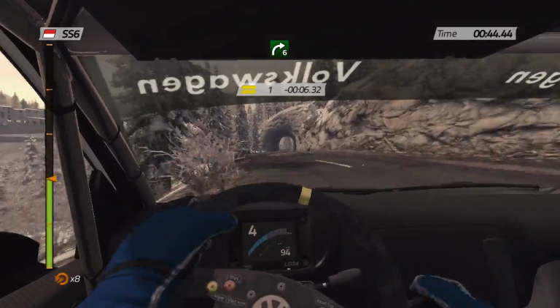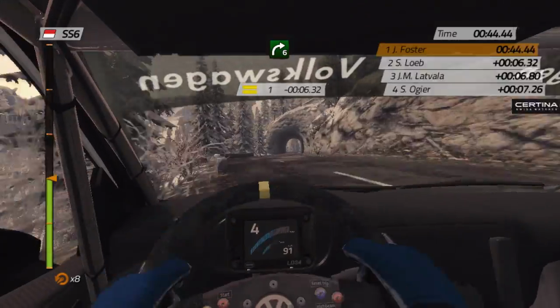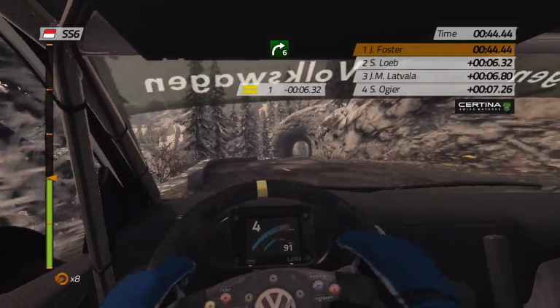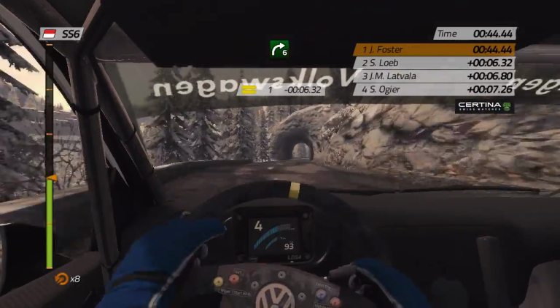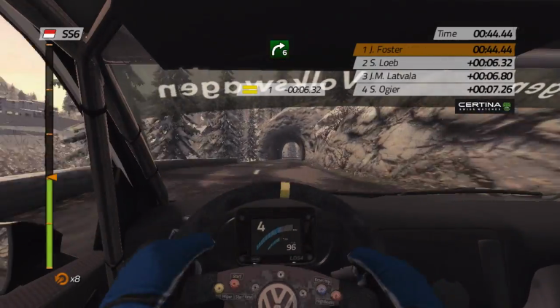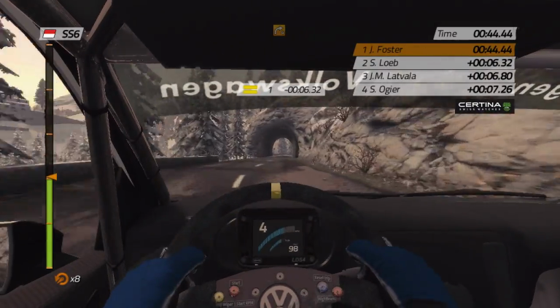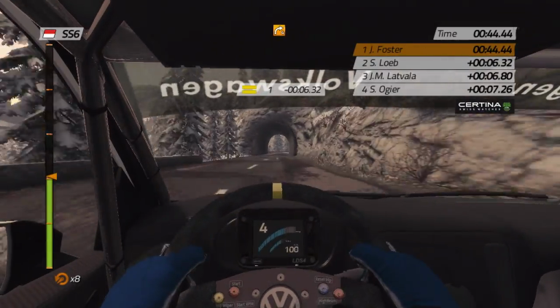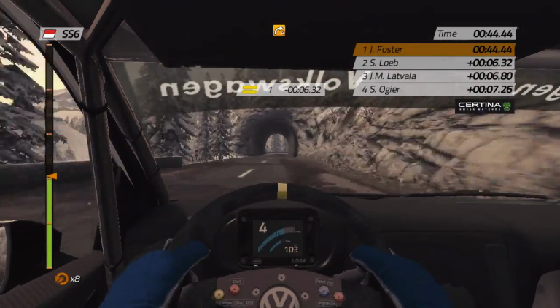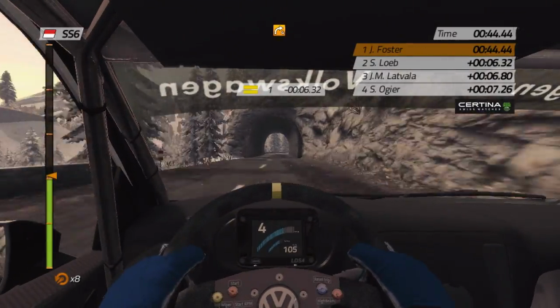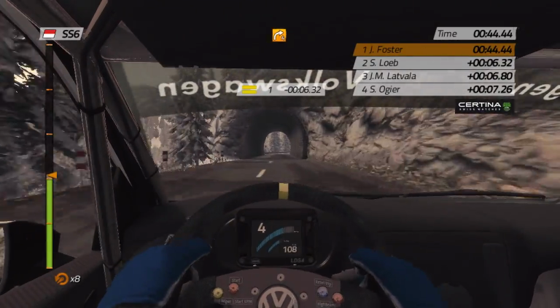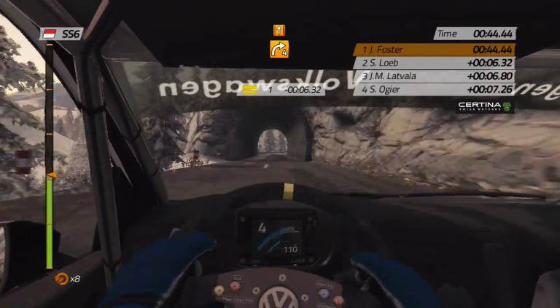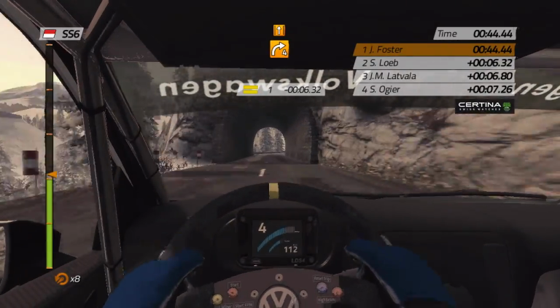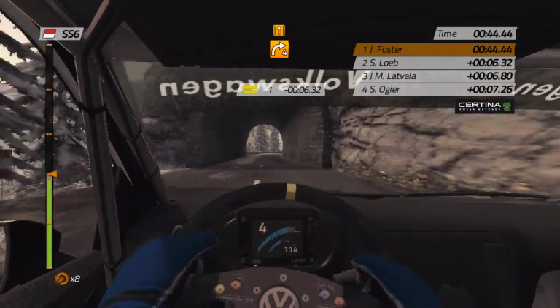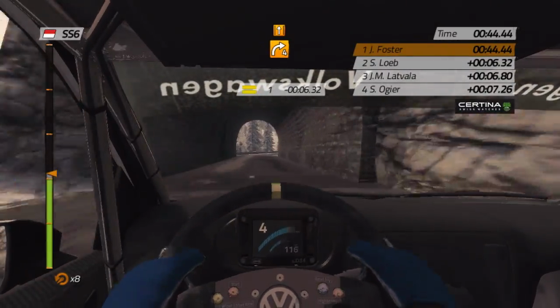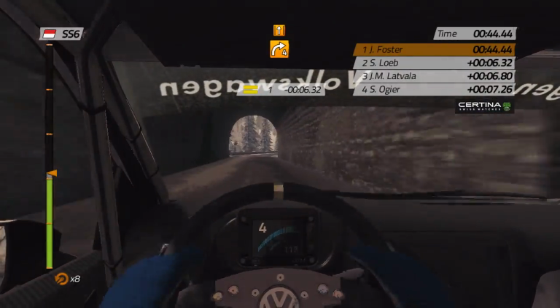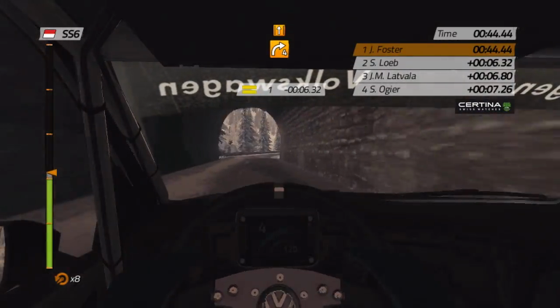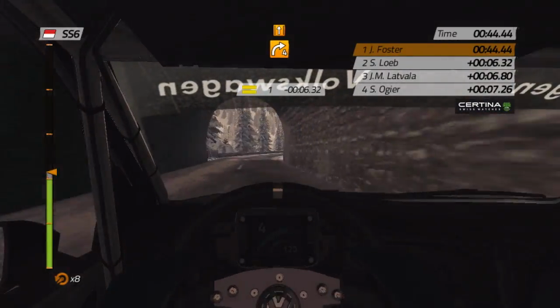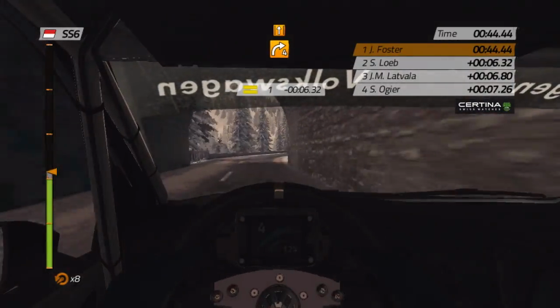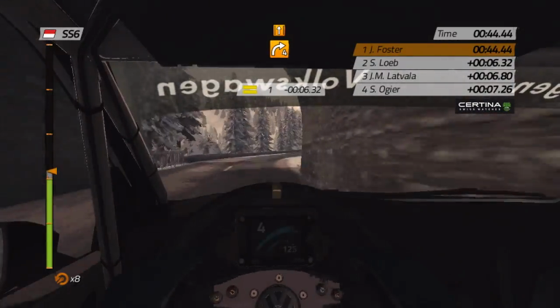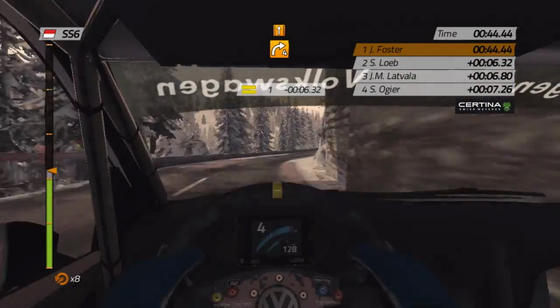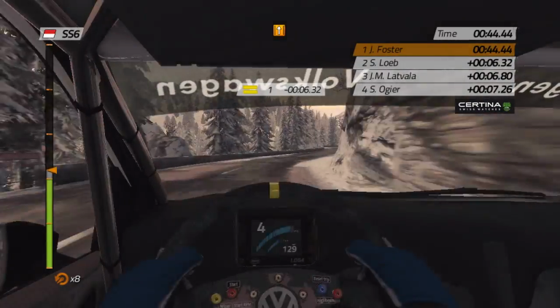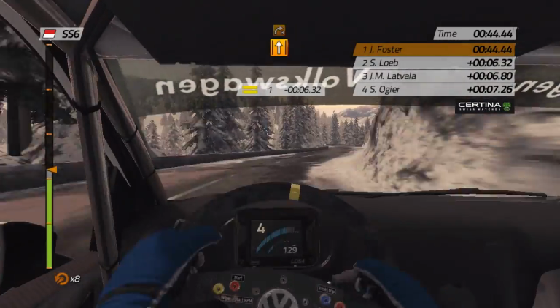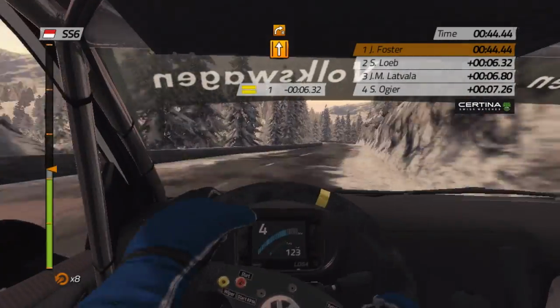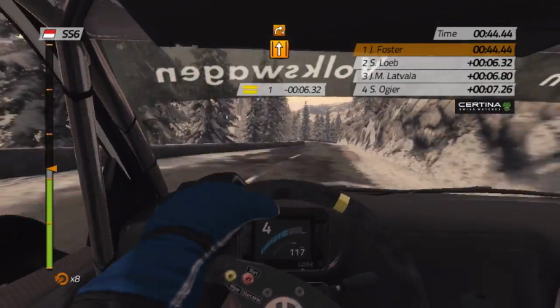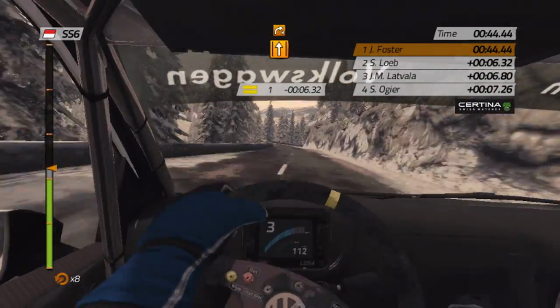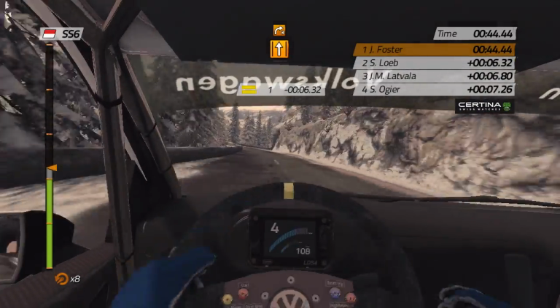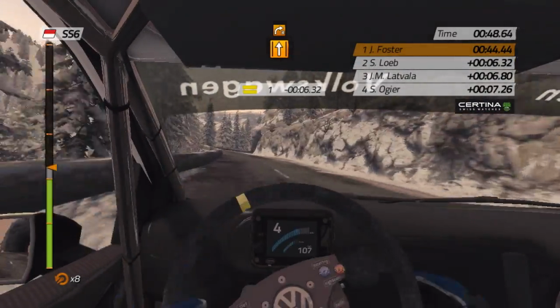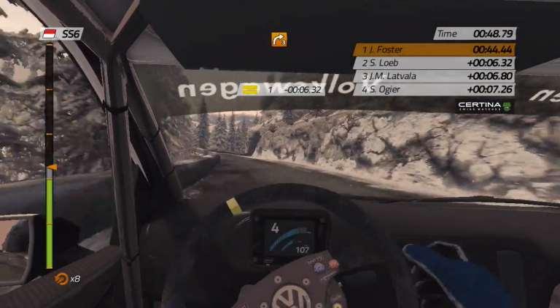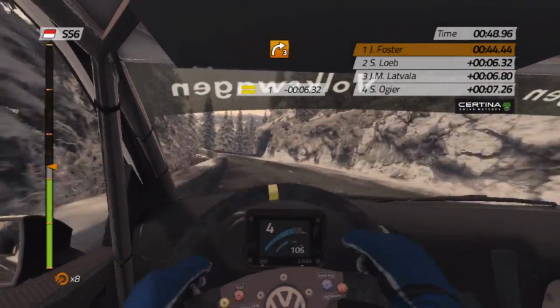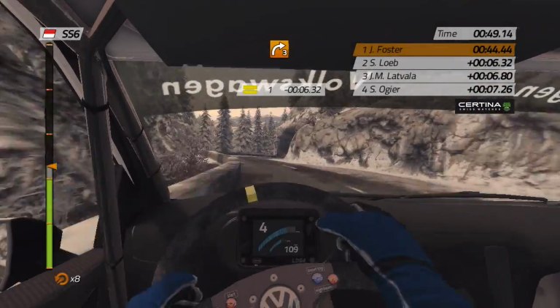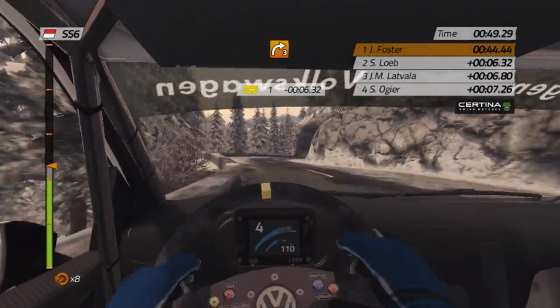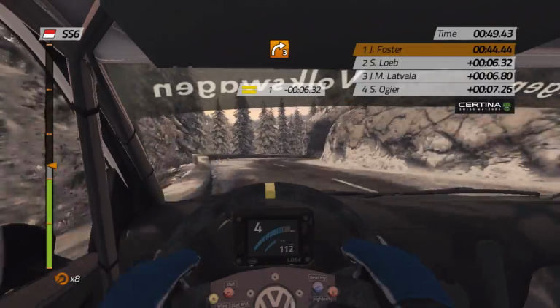Tunnel, right 4, keep middle, then right 3, tunnel.